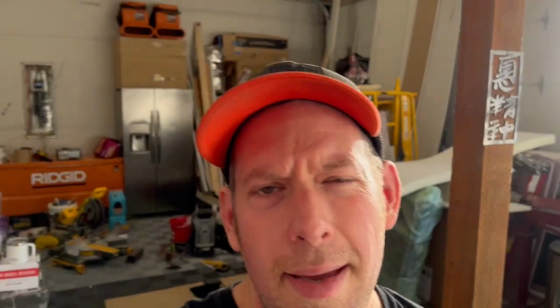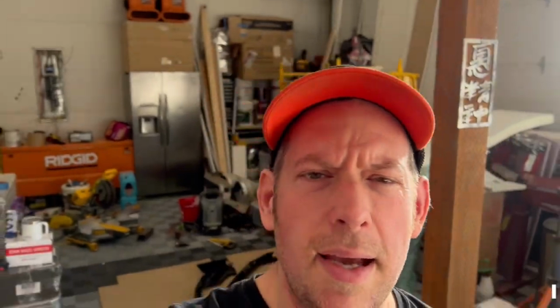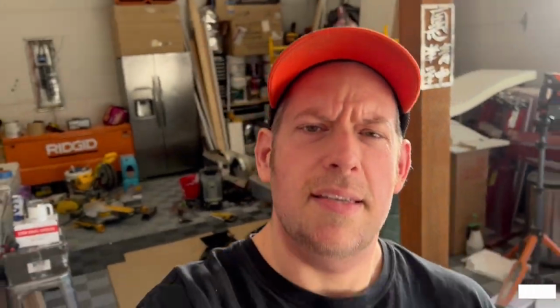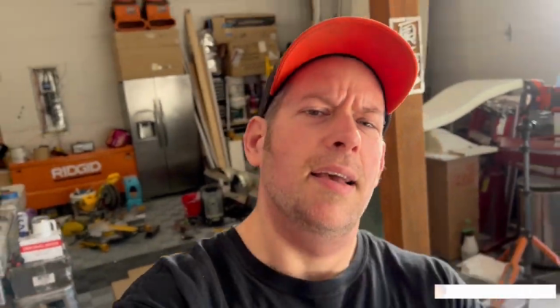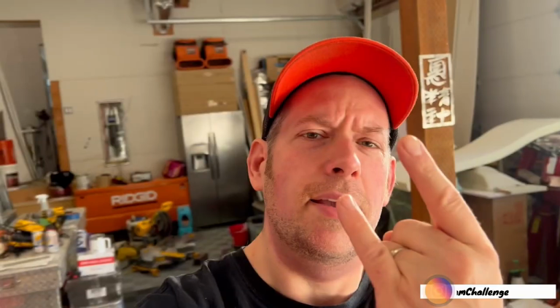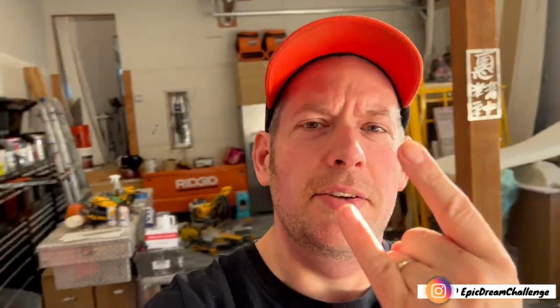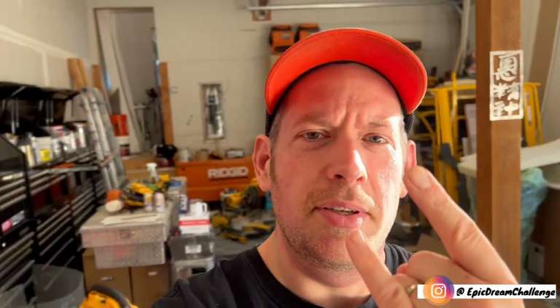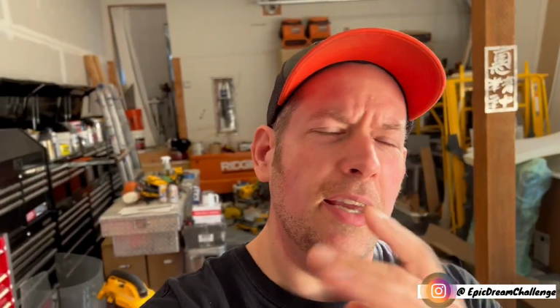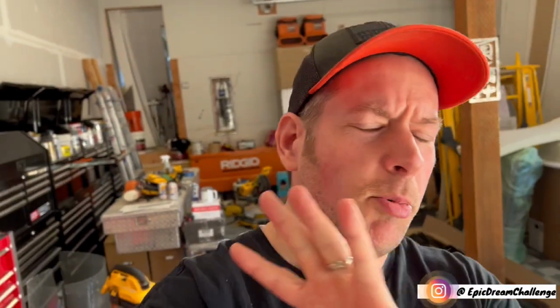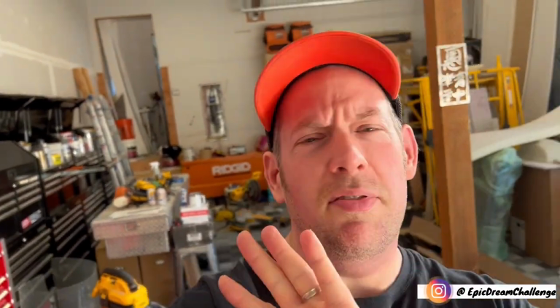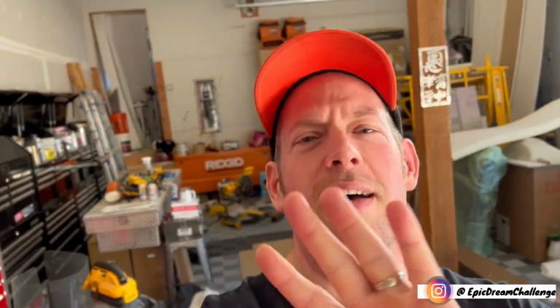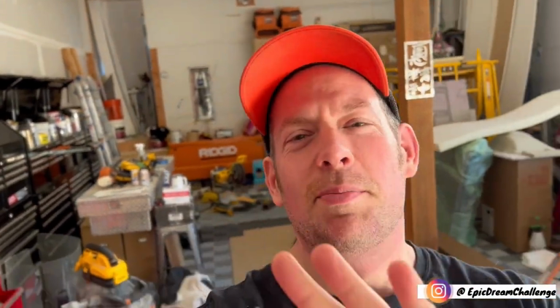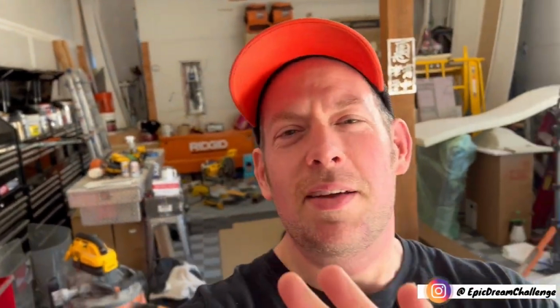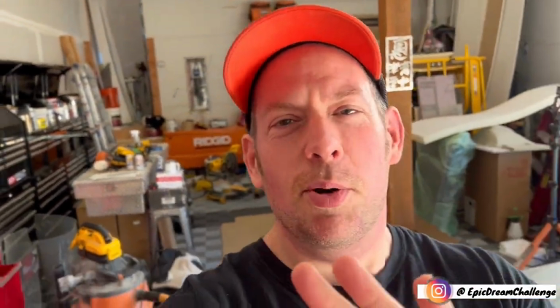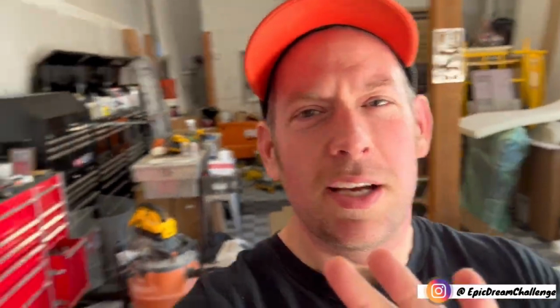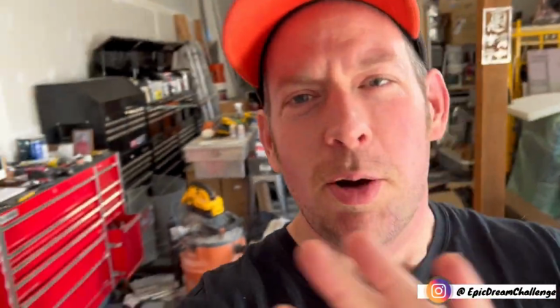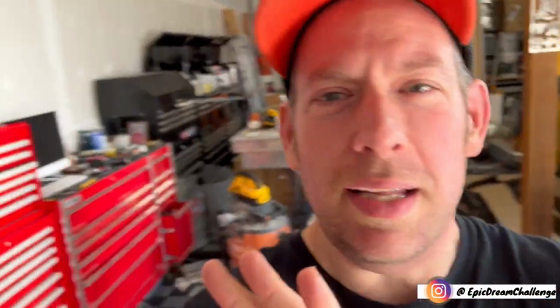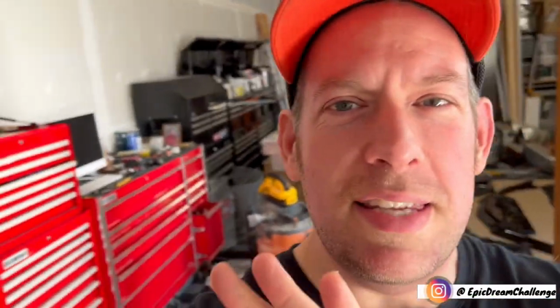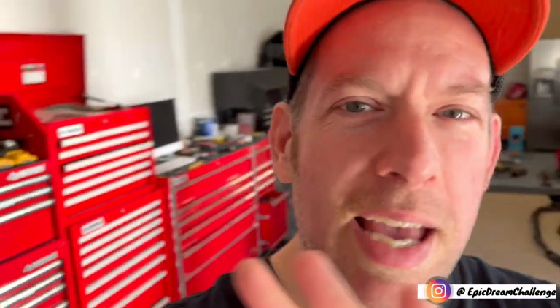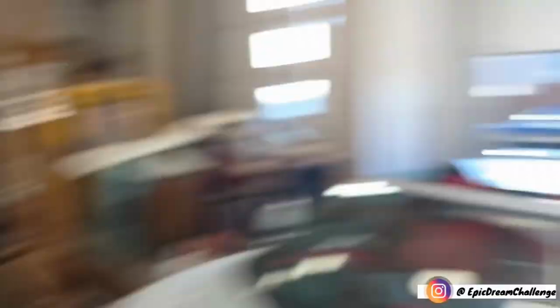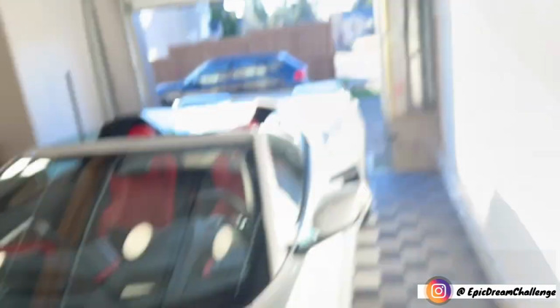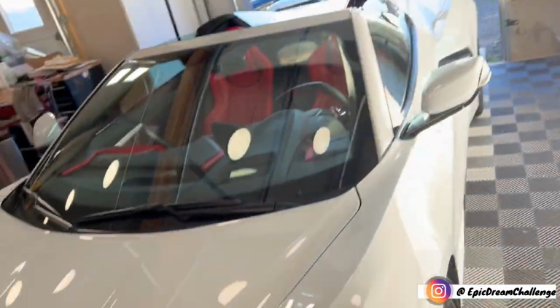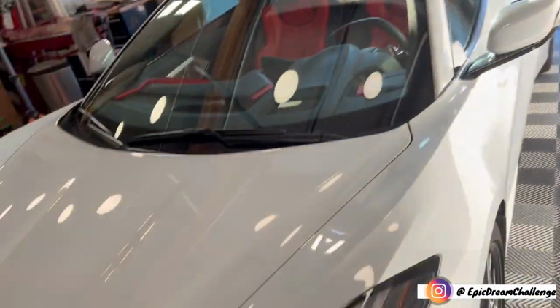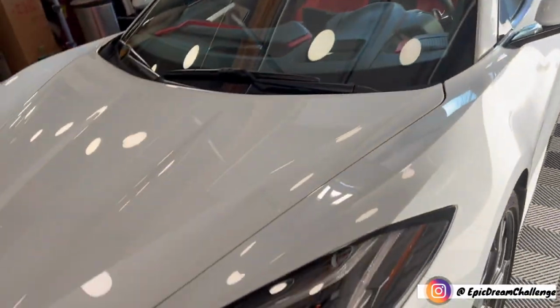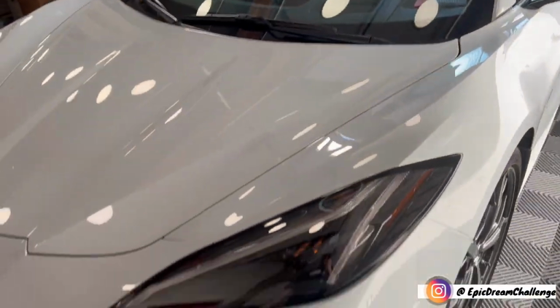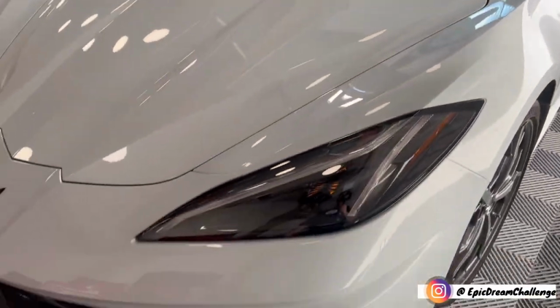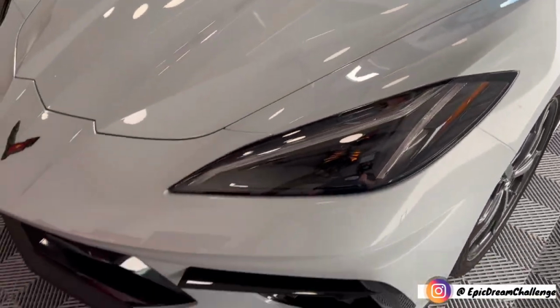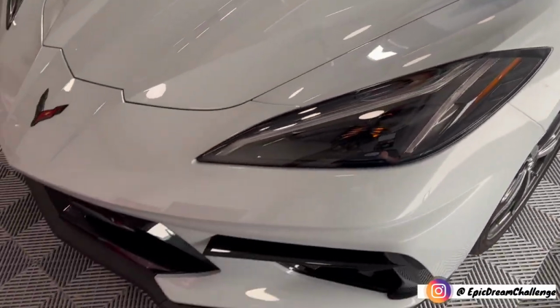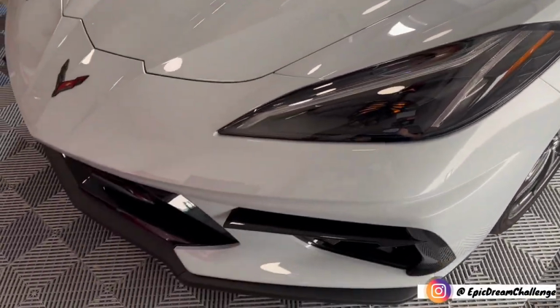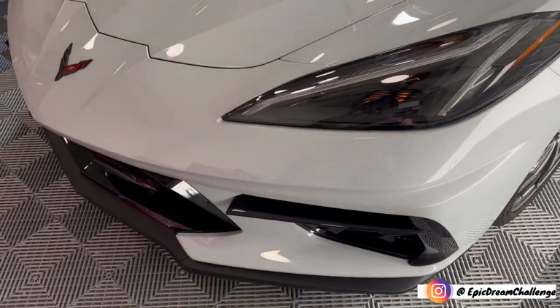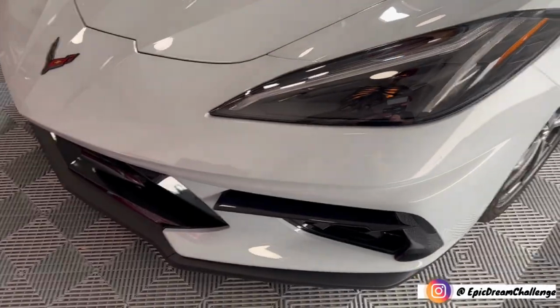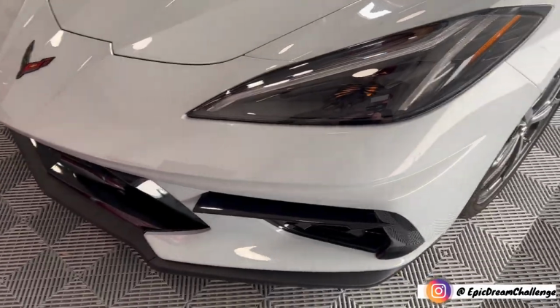Hey guys, how you doing today? We have an awesome day for you. We got the C8 Corvette in all its beautiful glory.